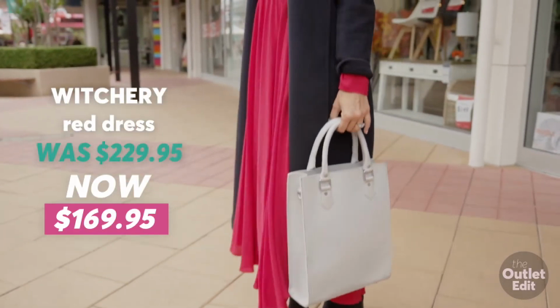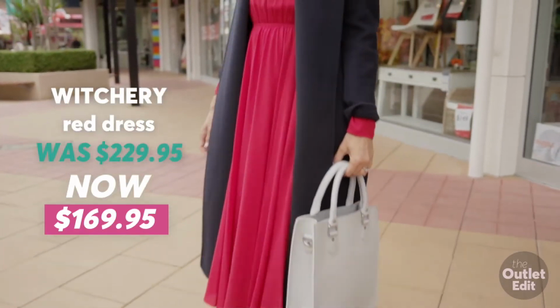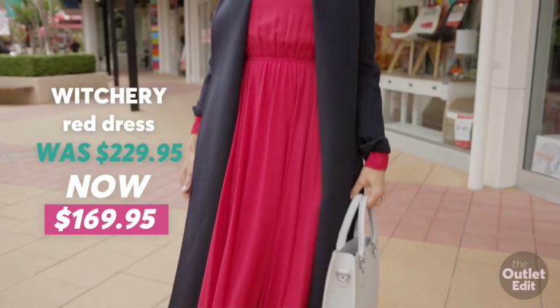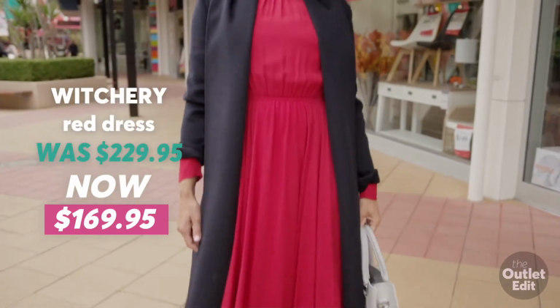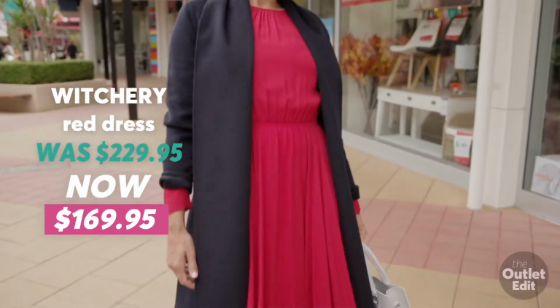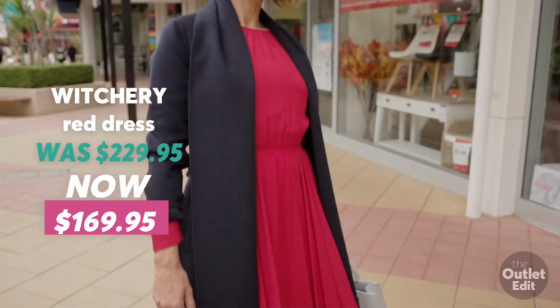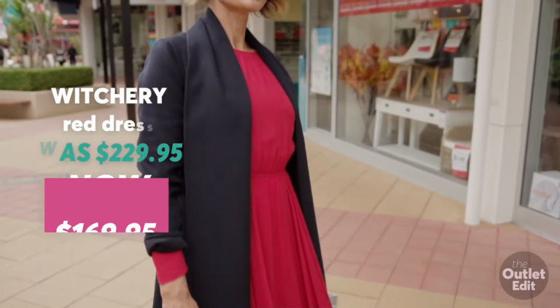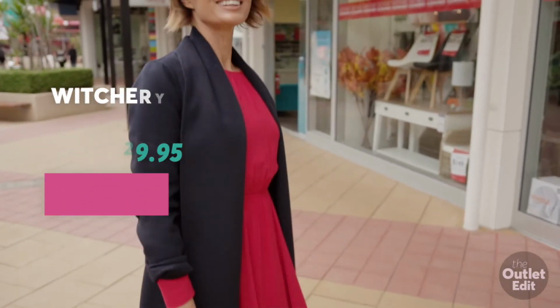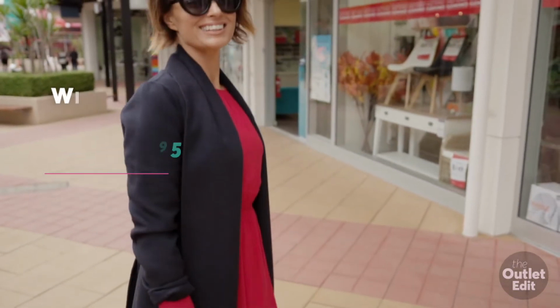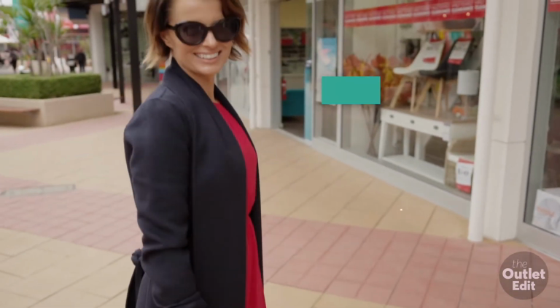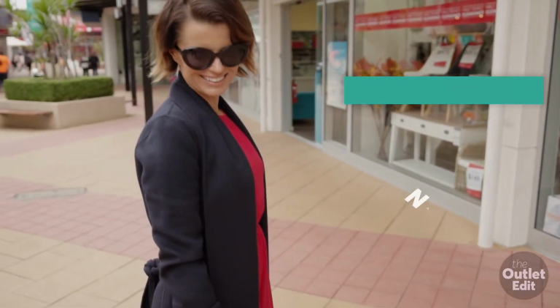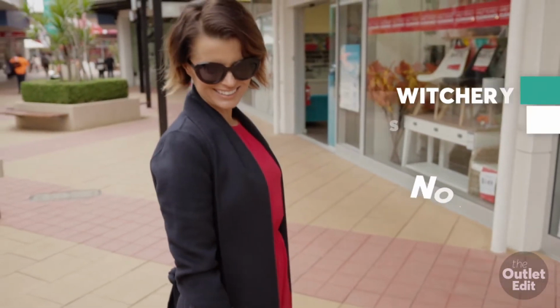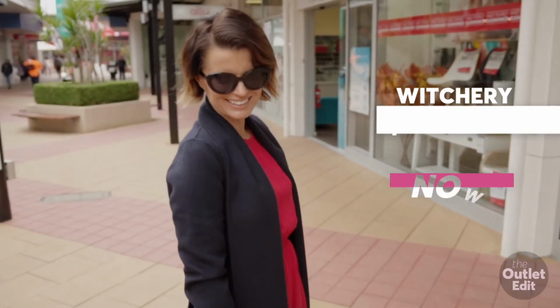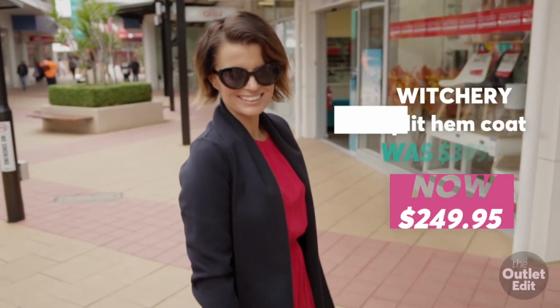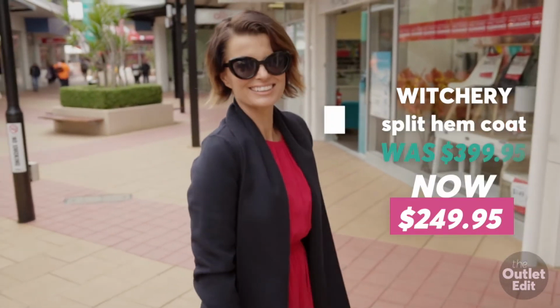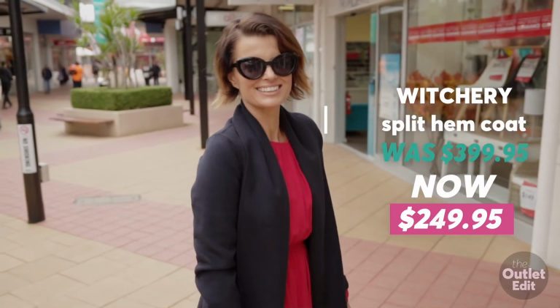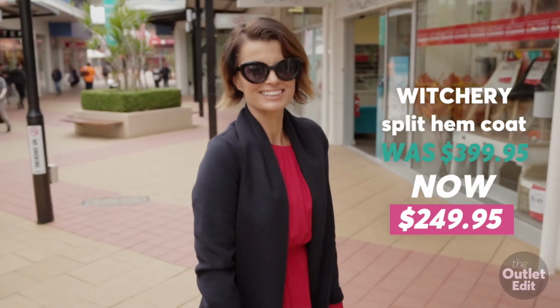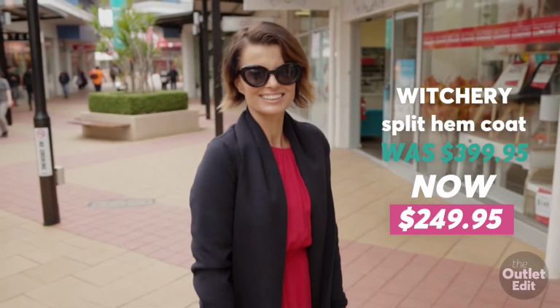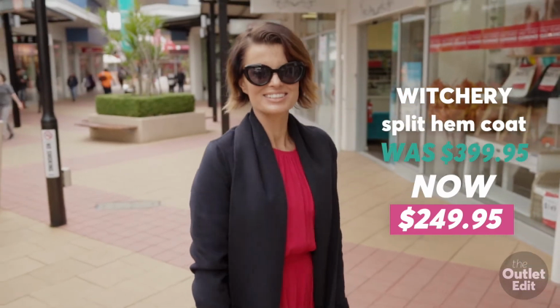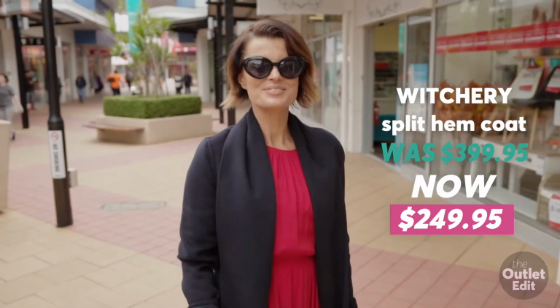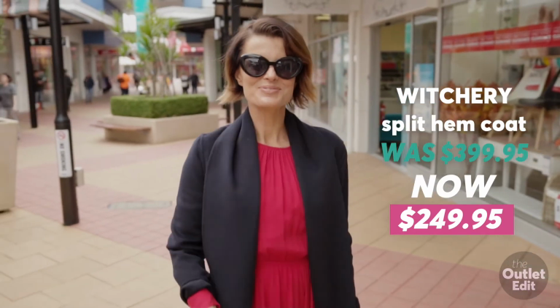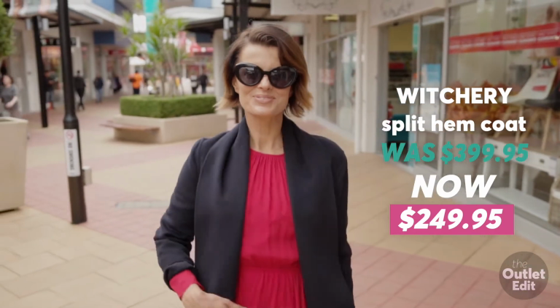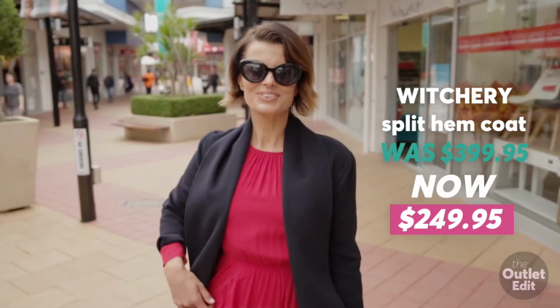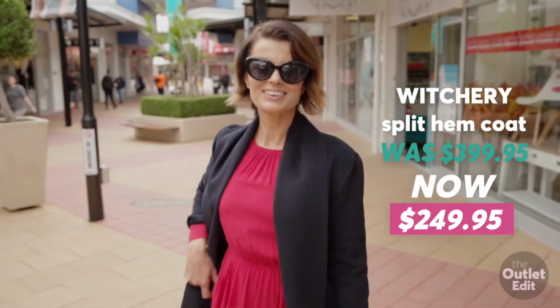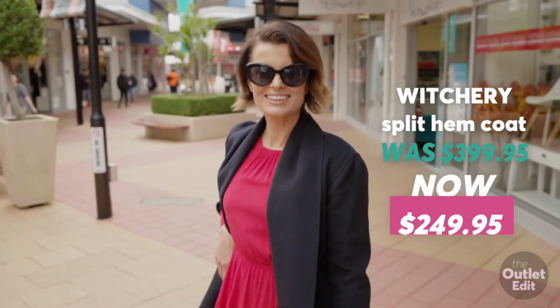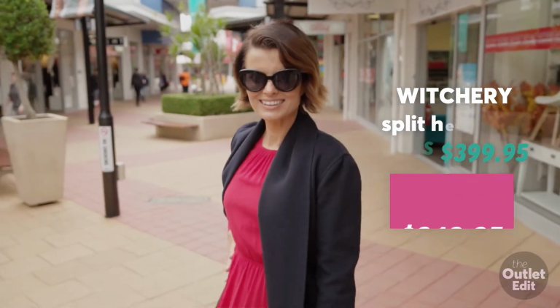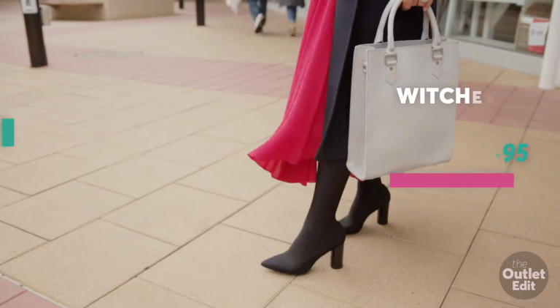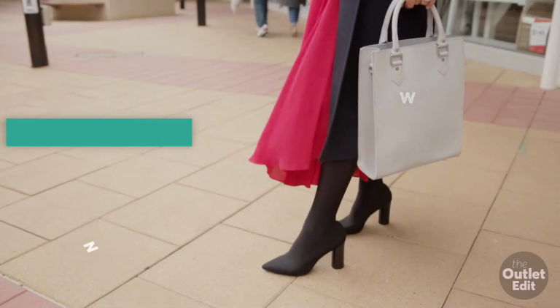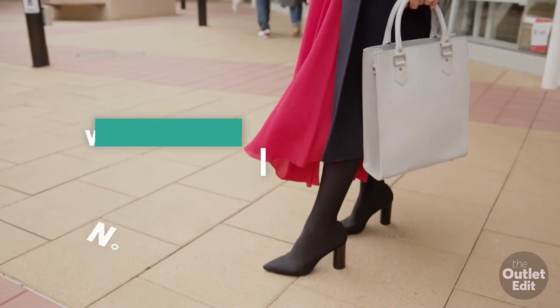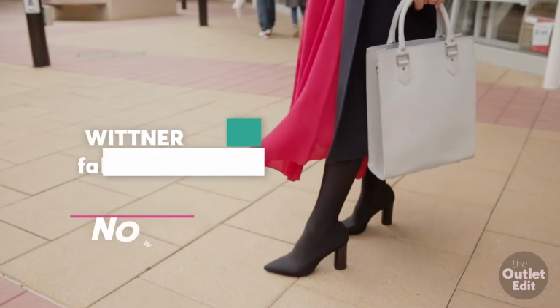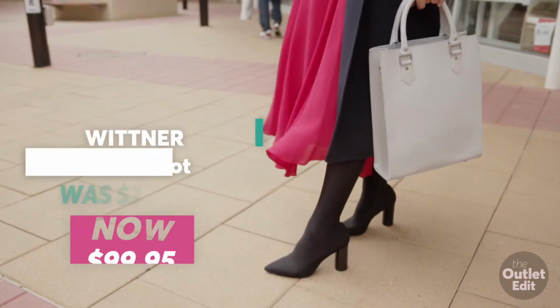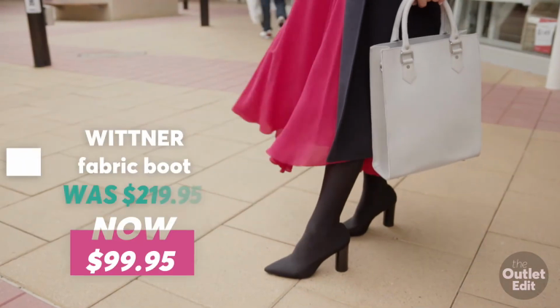I shopped this dress and coat from Wittory, and with my head-to-toe outfit I saved a massive $600.